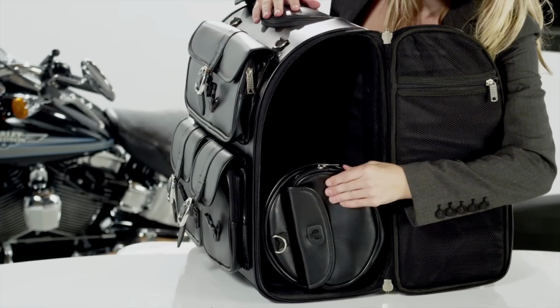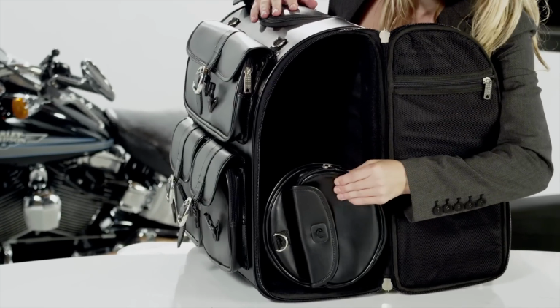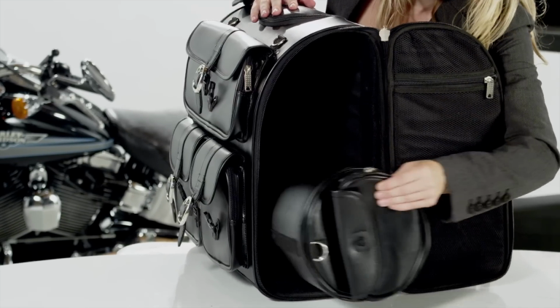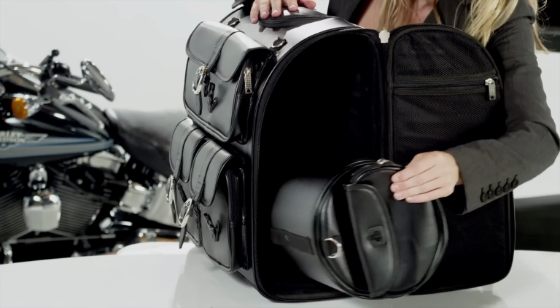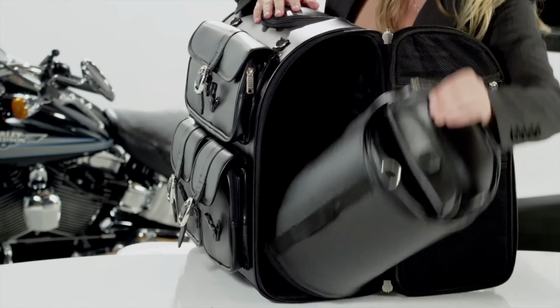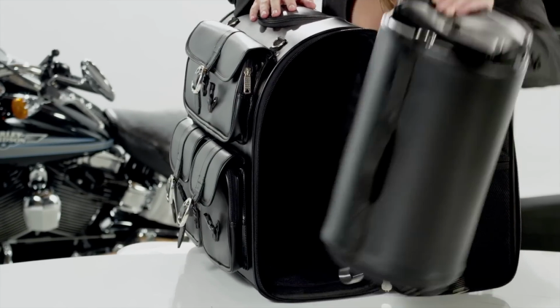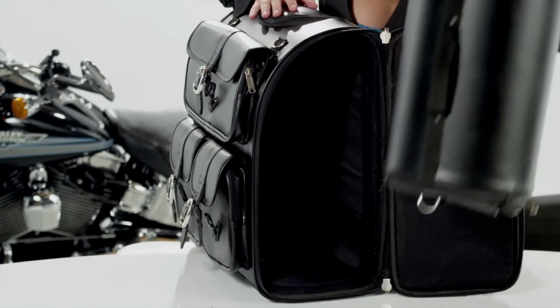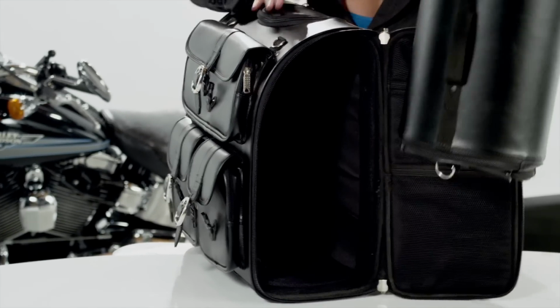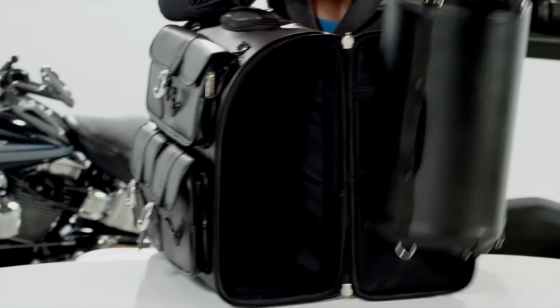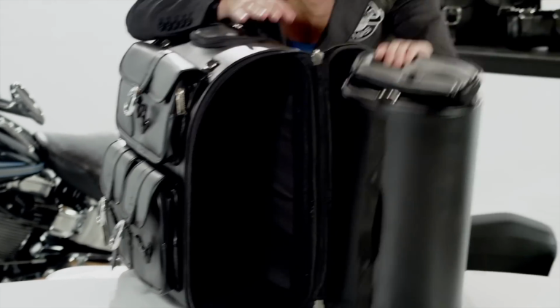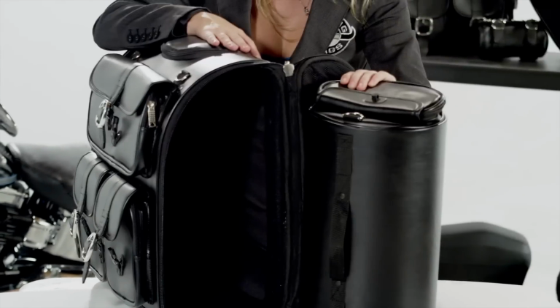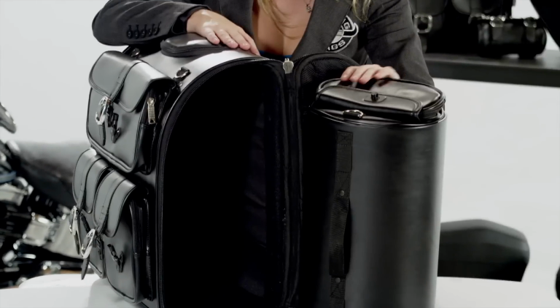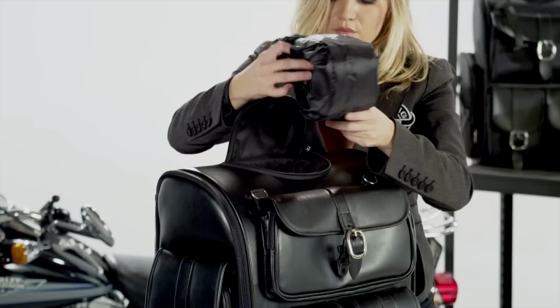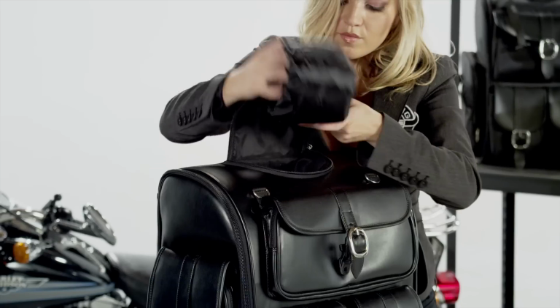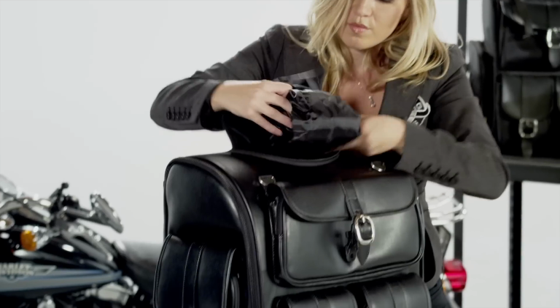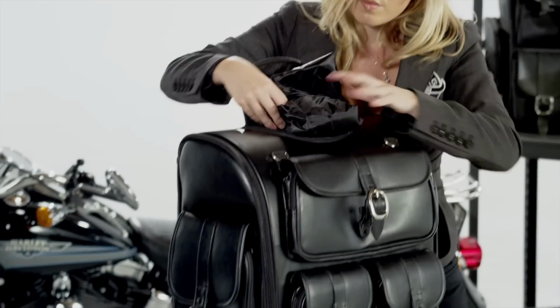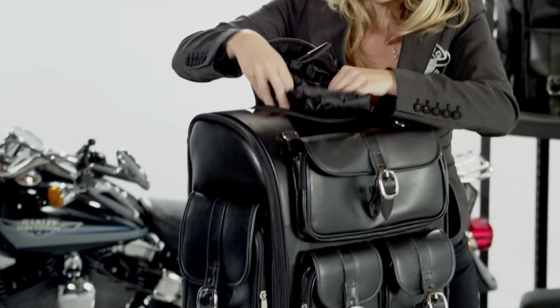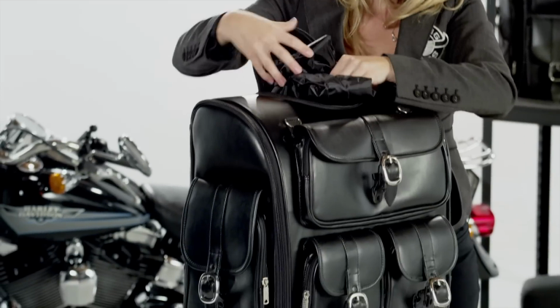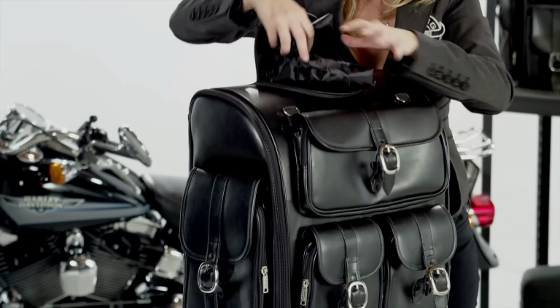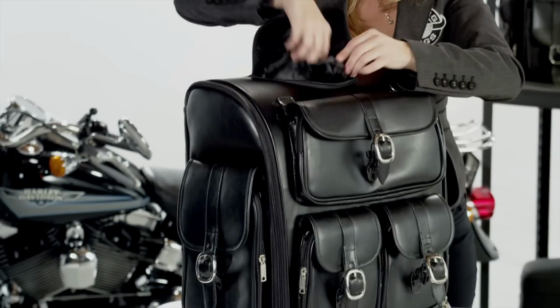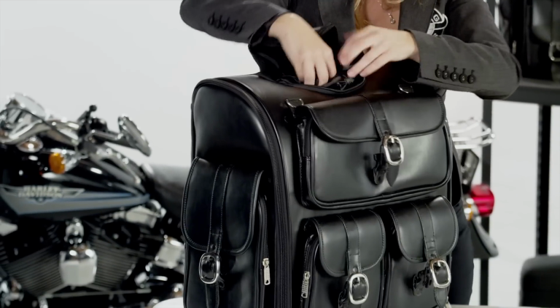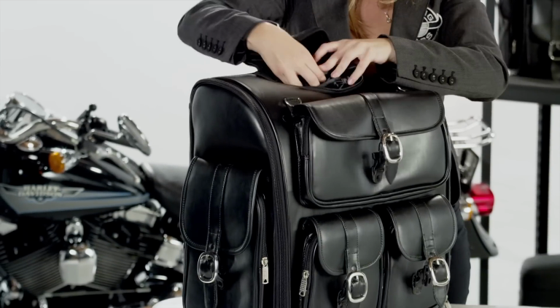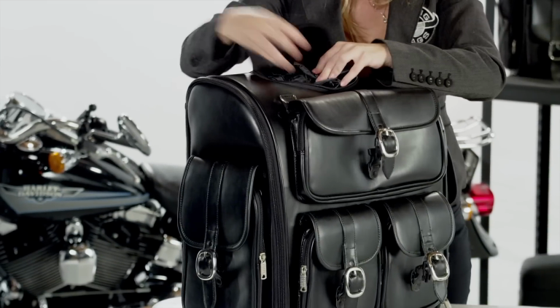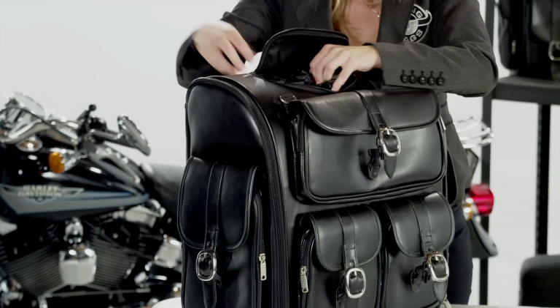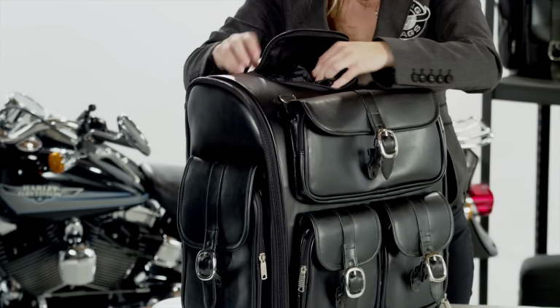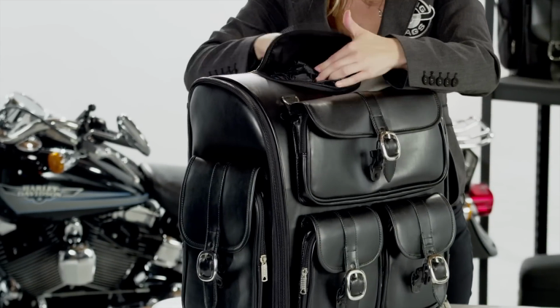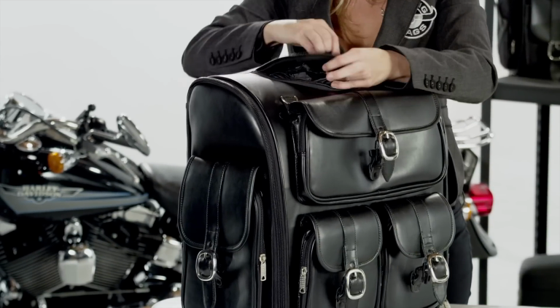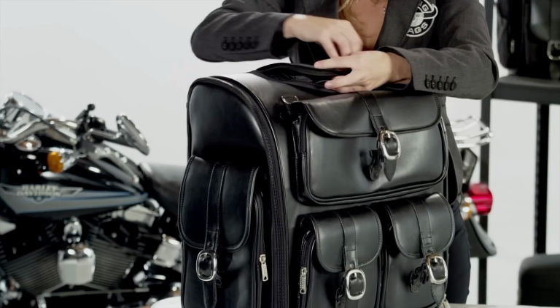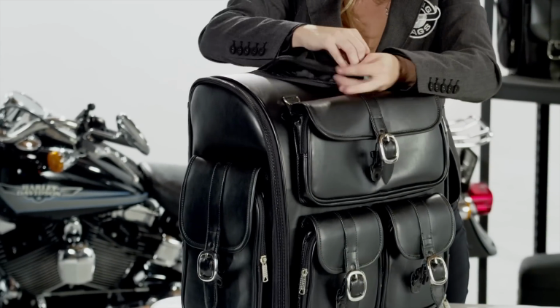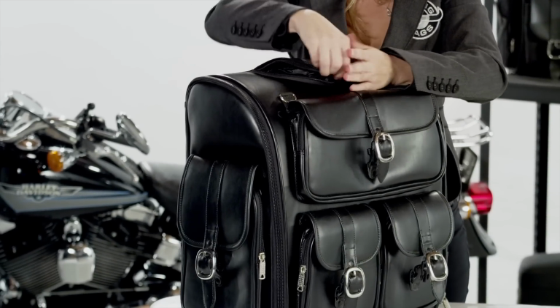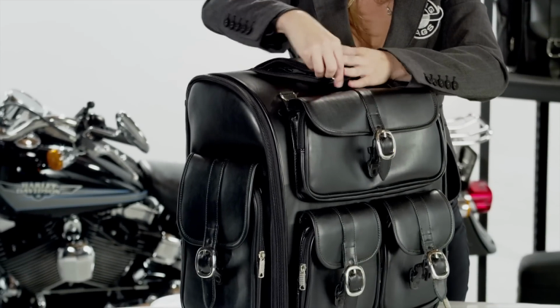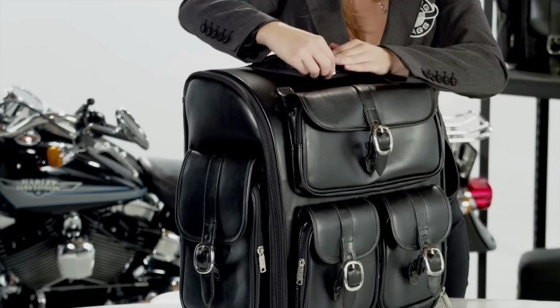There is a side pocket on each side. There is a mesh pocket inside the lid that can be used for storage and organization.